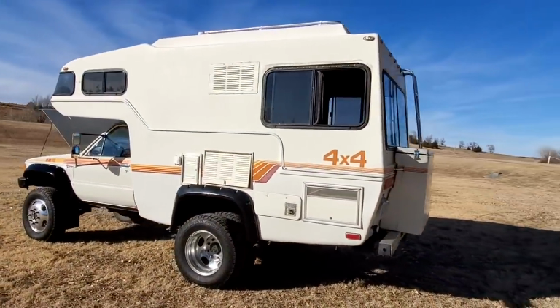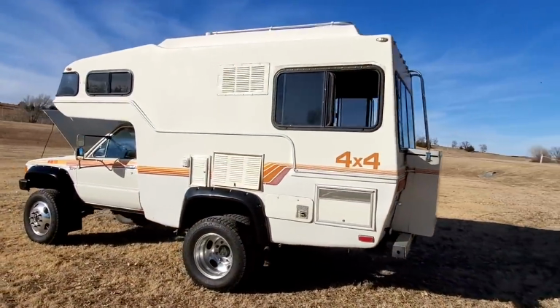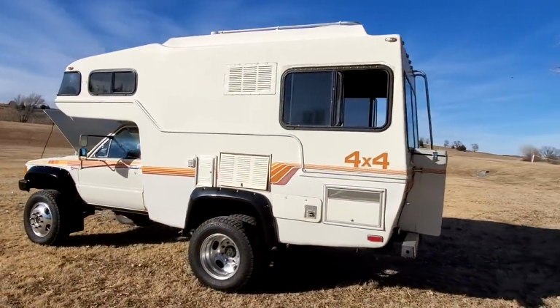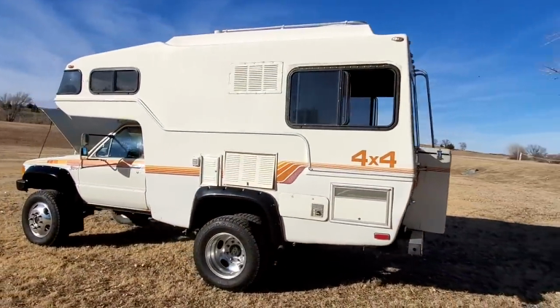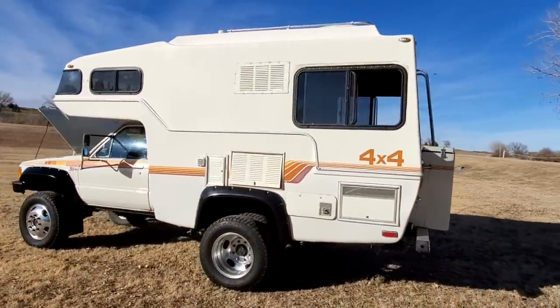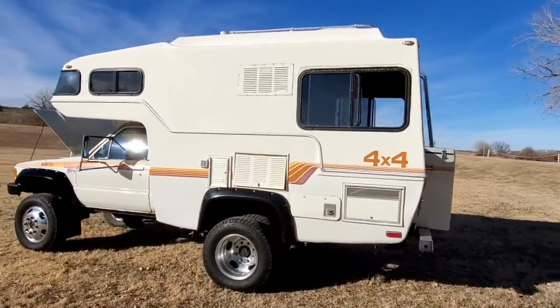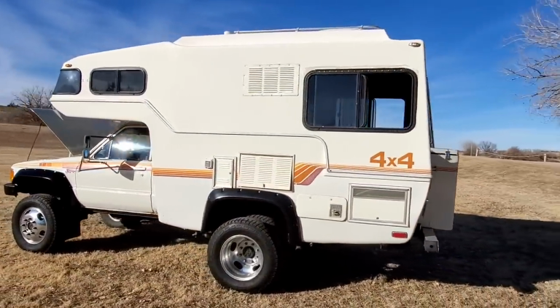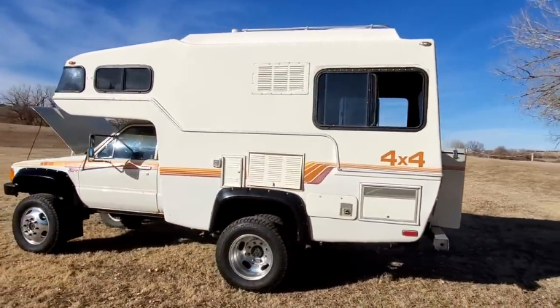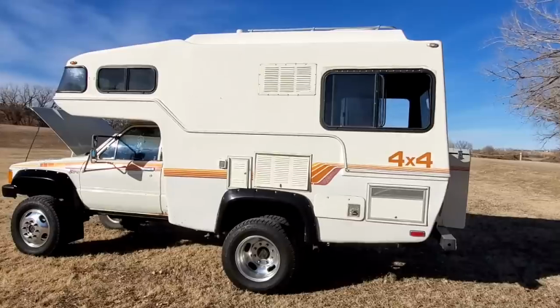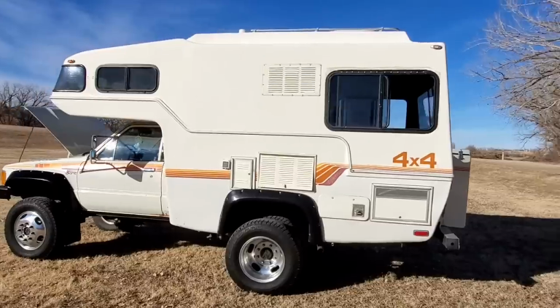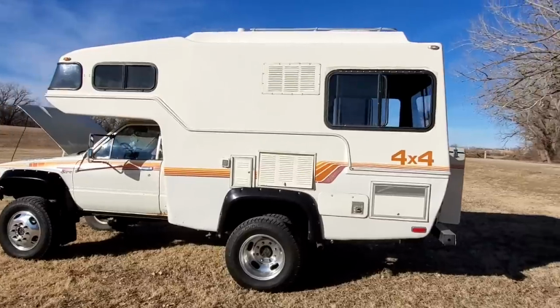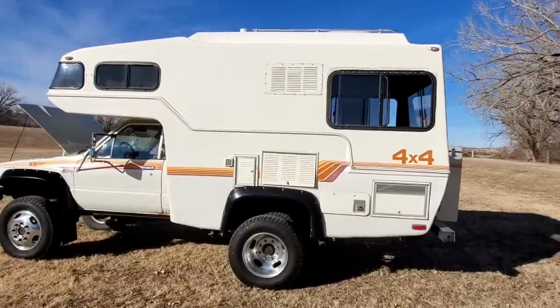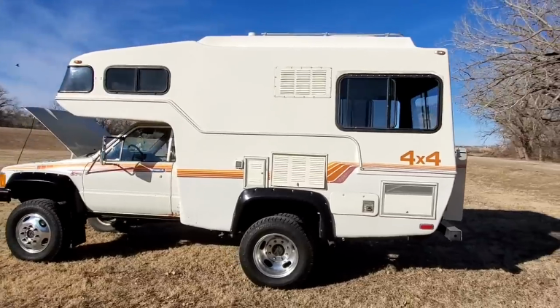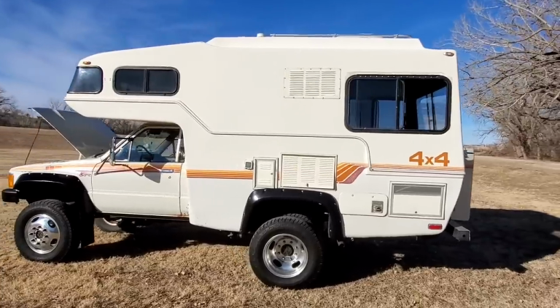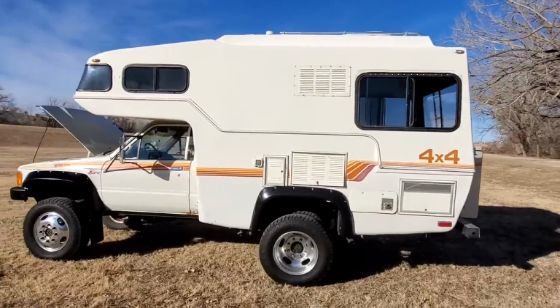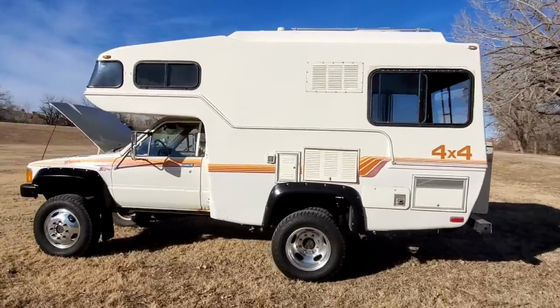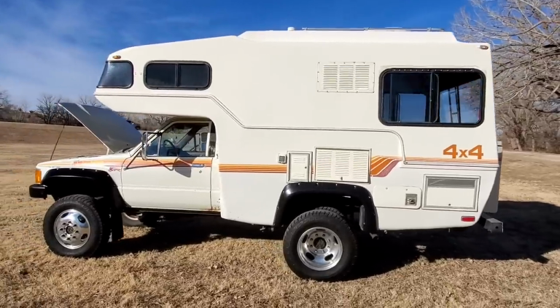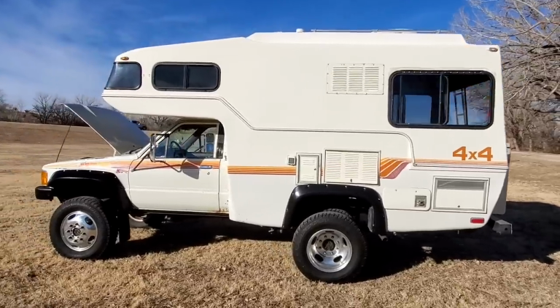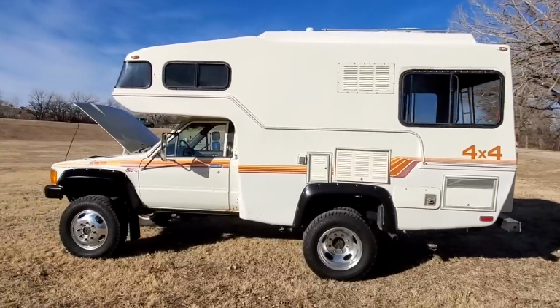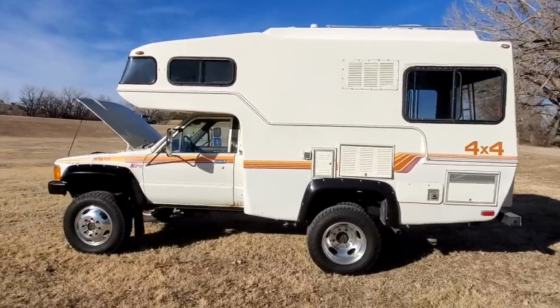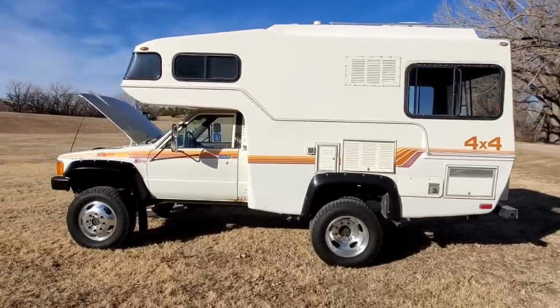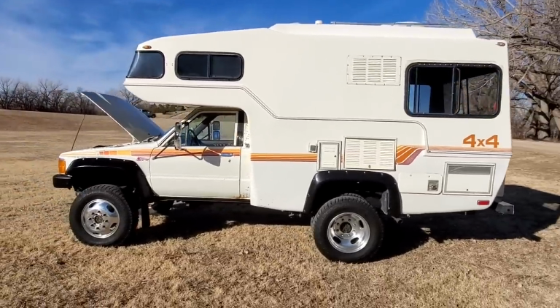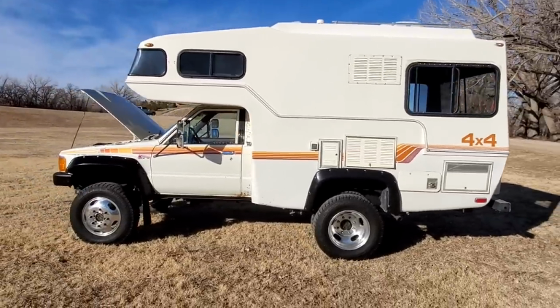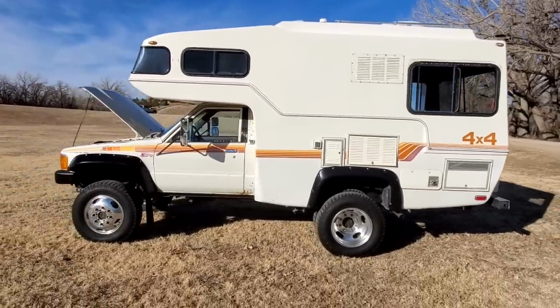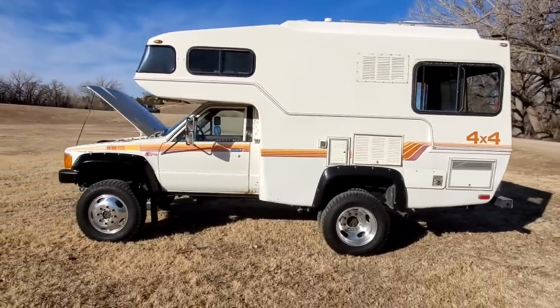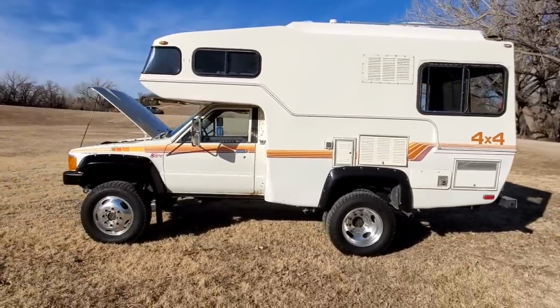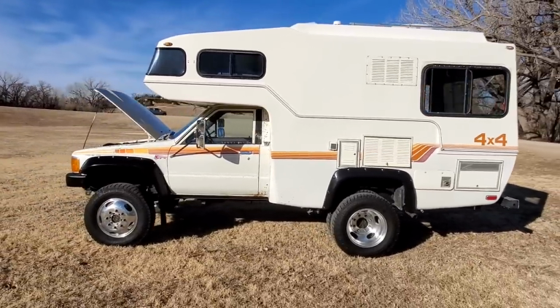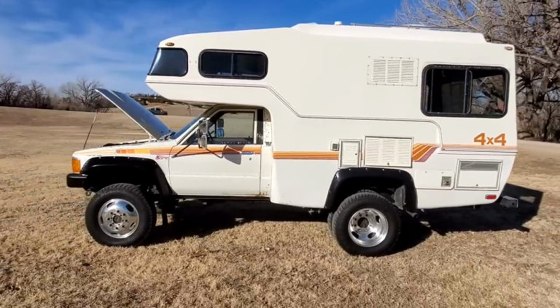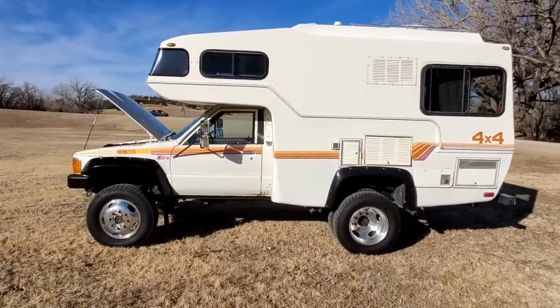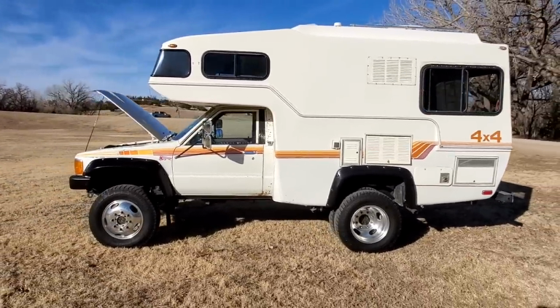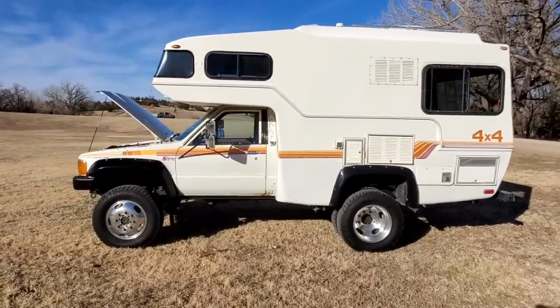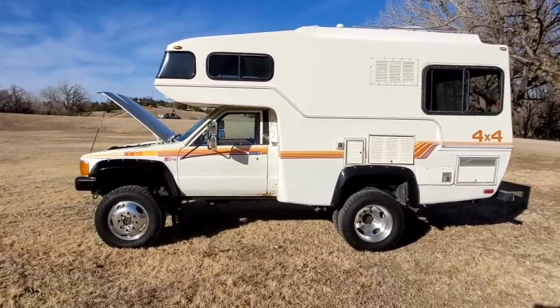Apologies if this video is shaky. This is a camera phone doing its best.